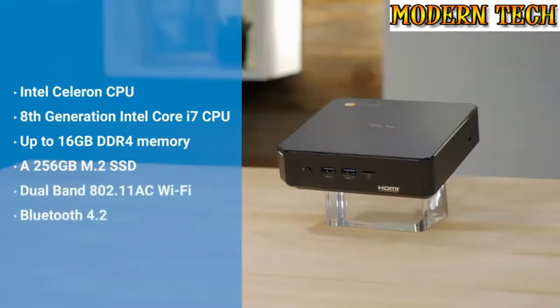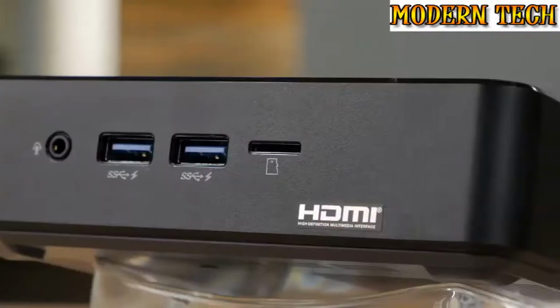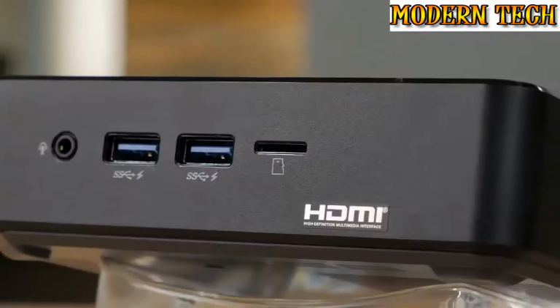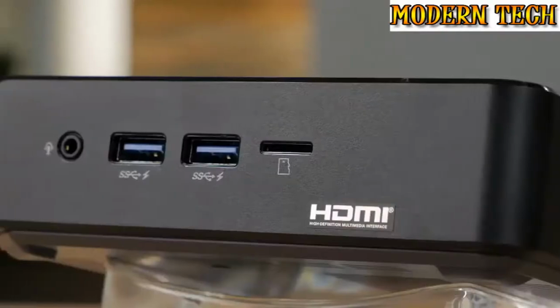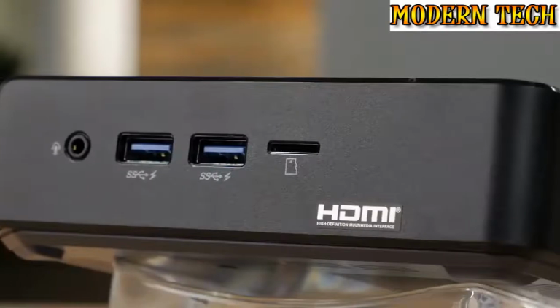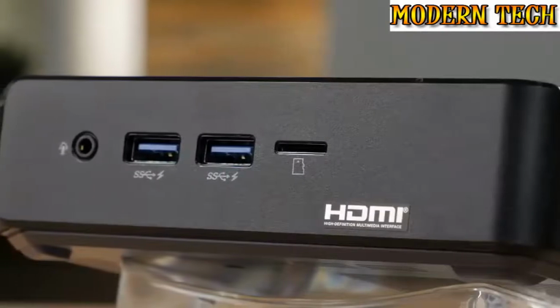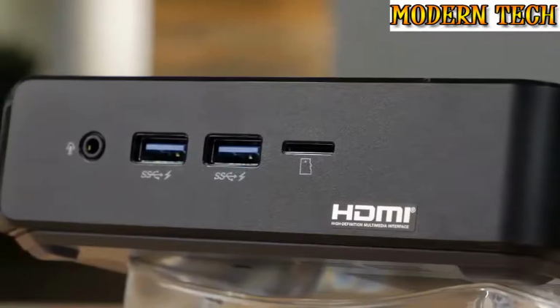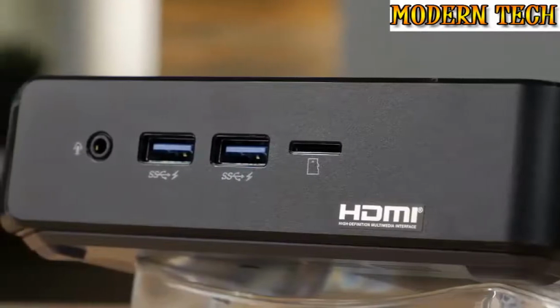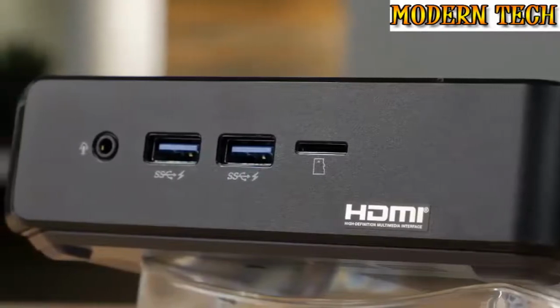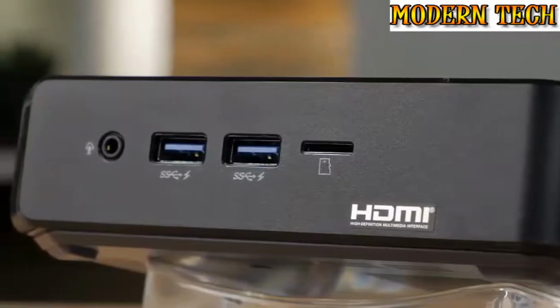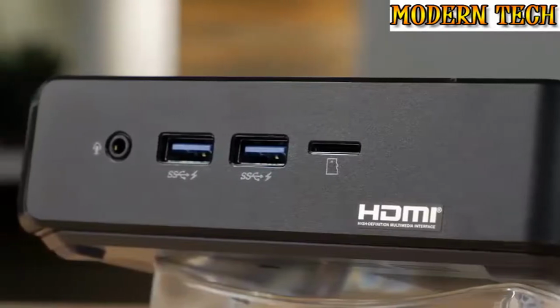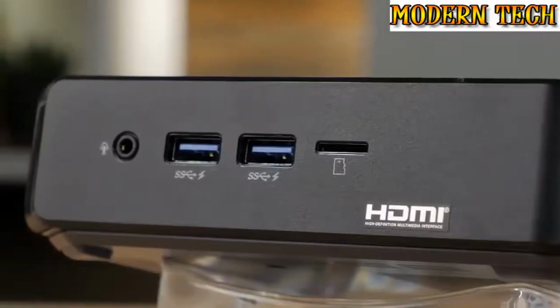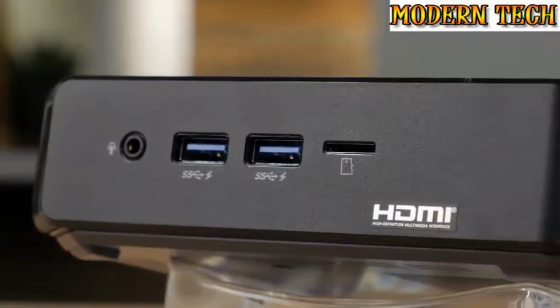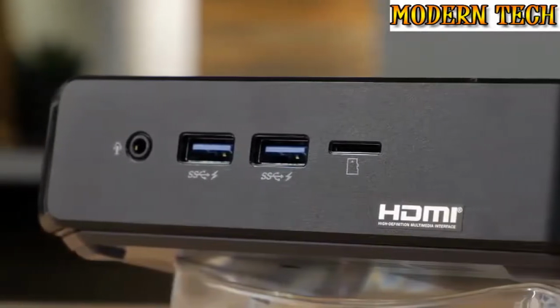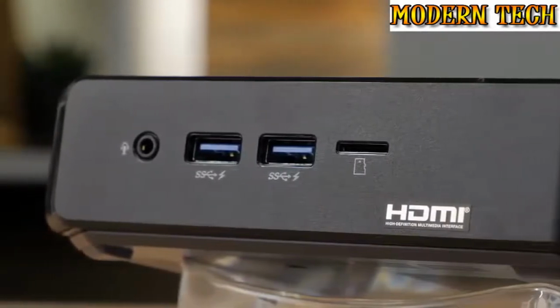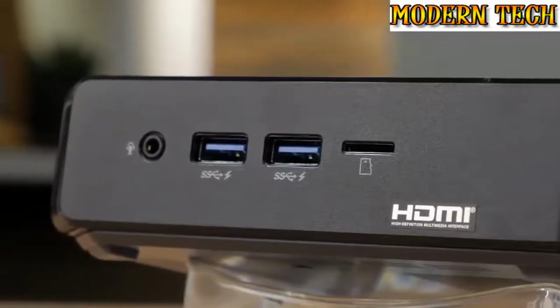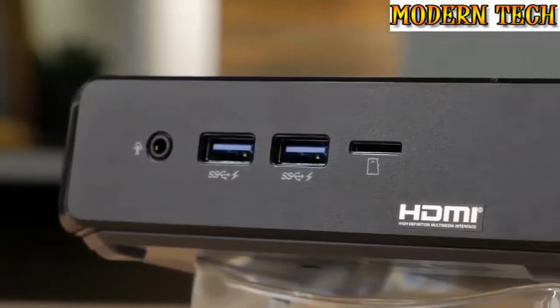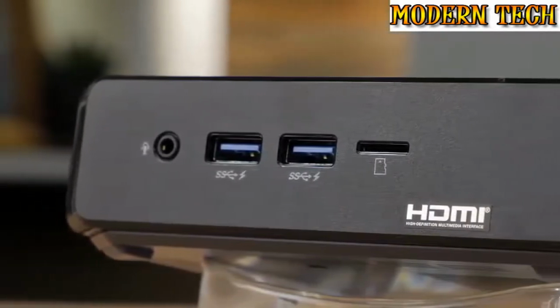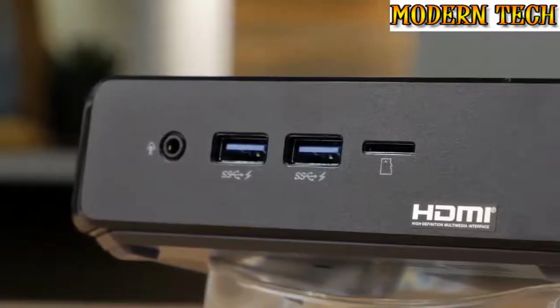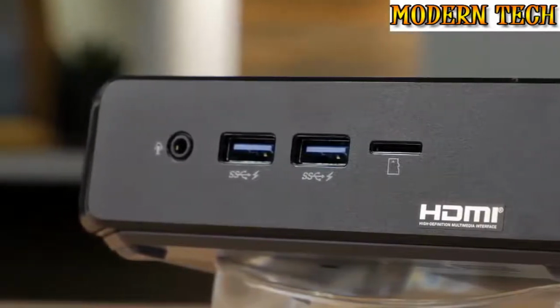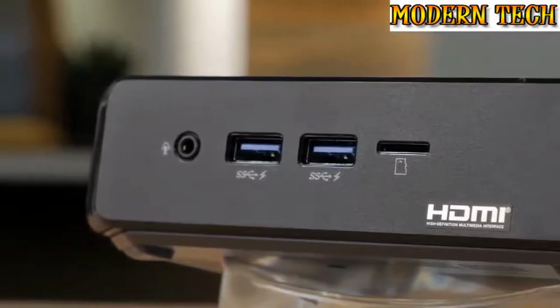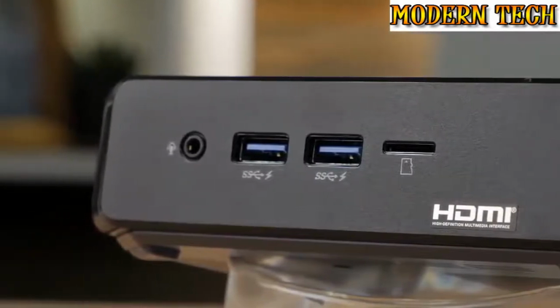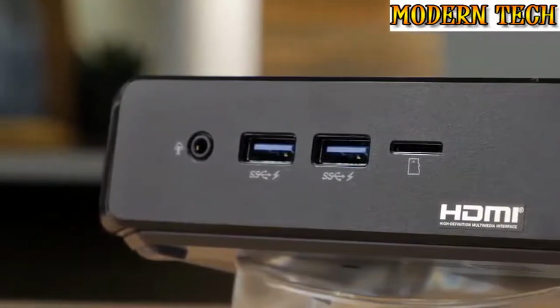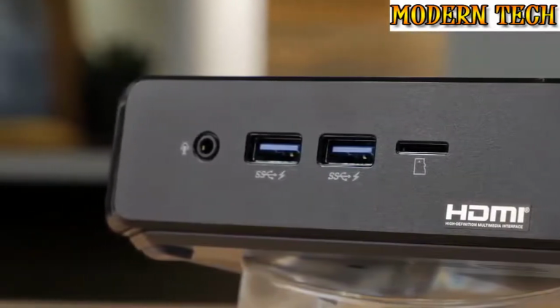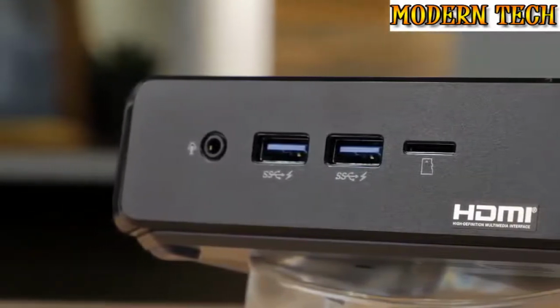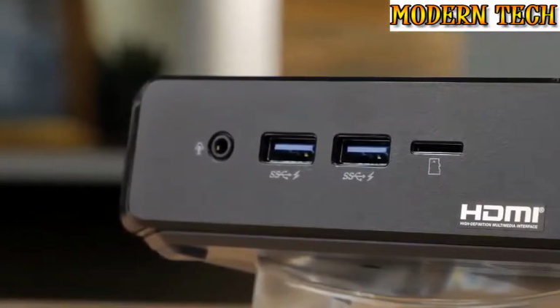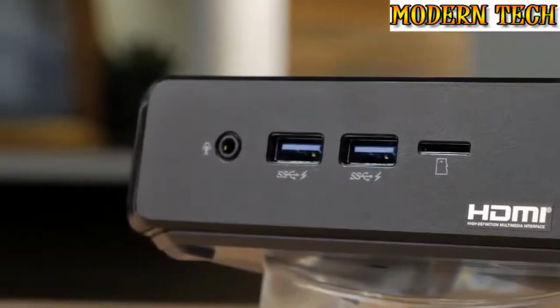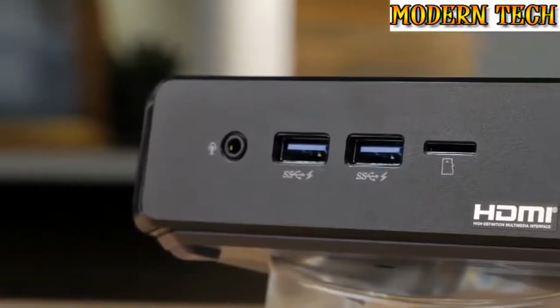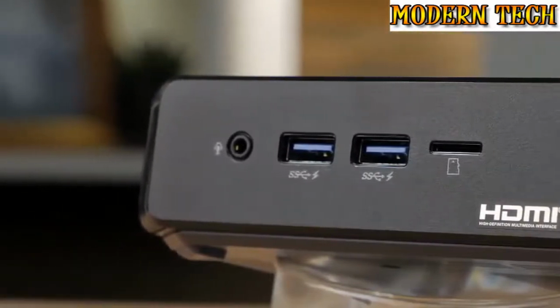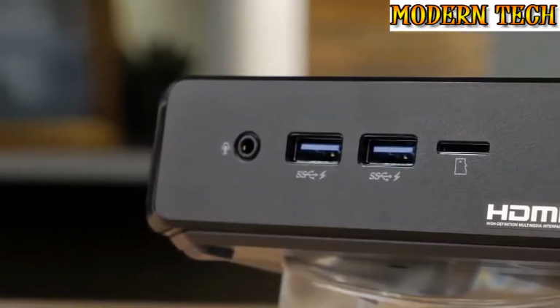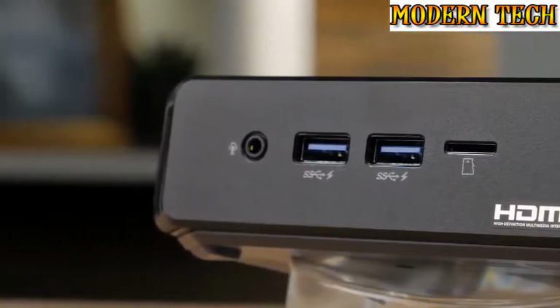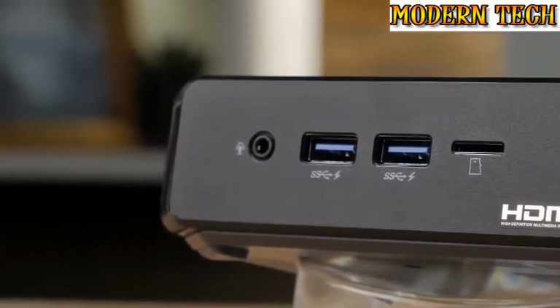On the front, you'll find a microSD card reader, two USB 3.1 Gen1 ports, and an audio jack.